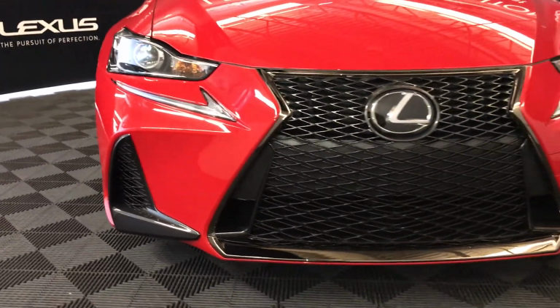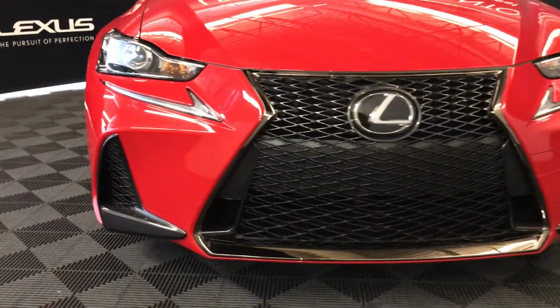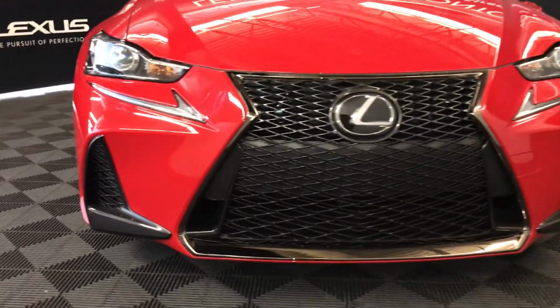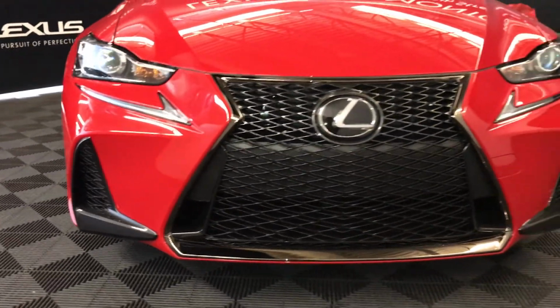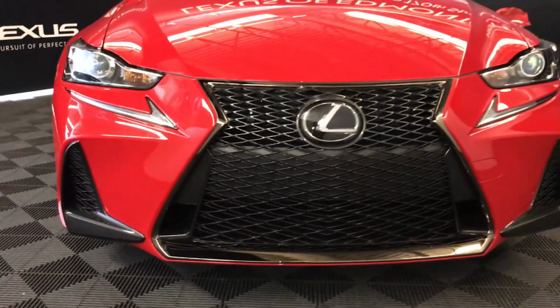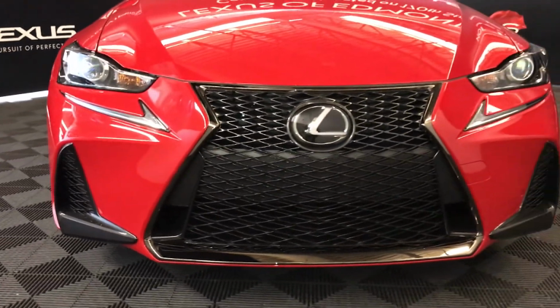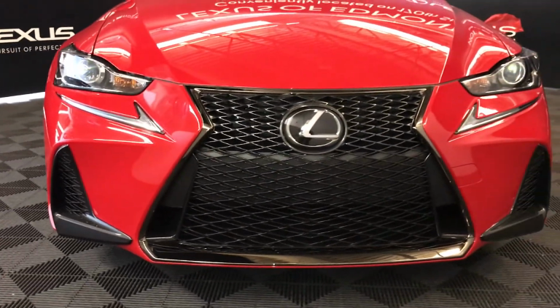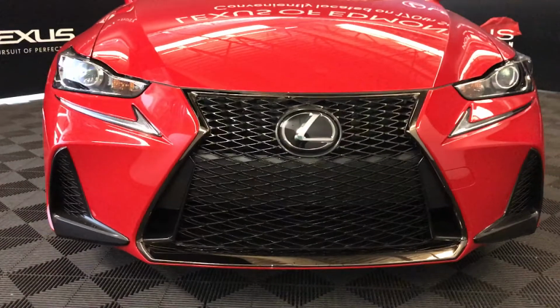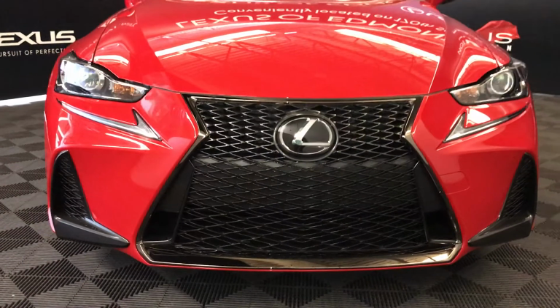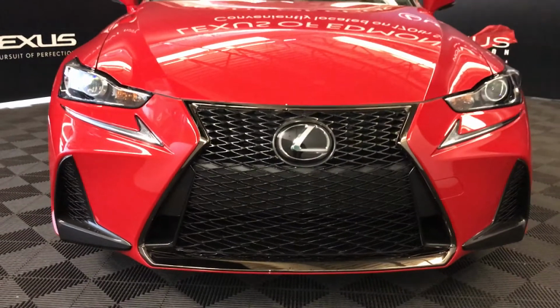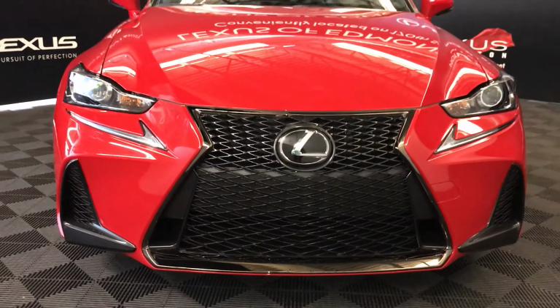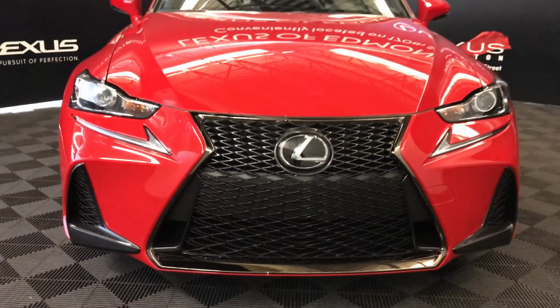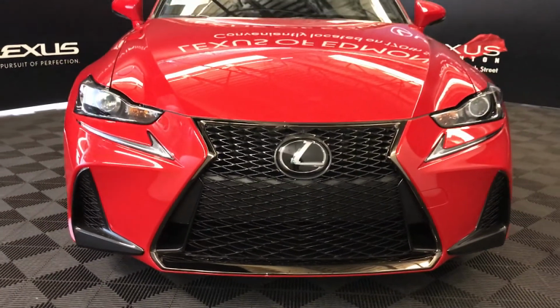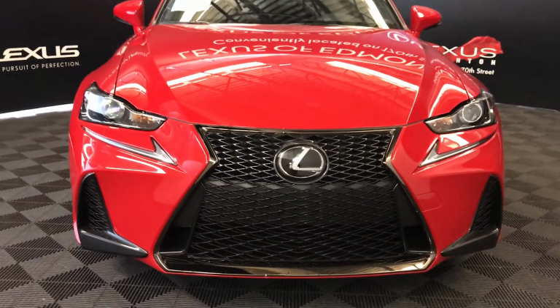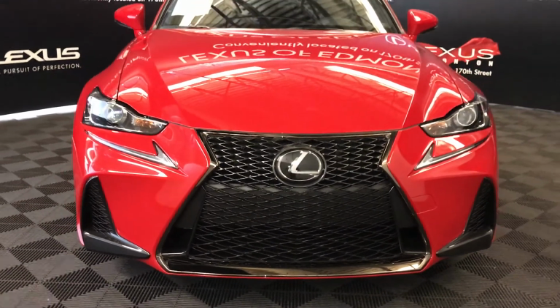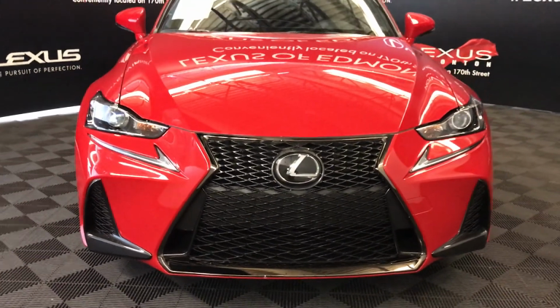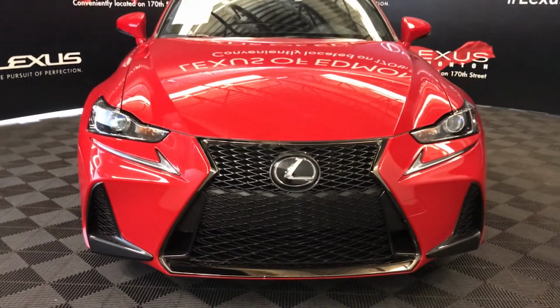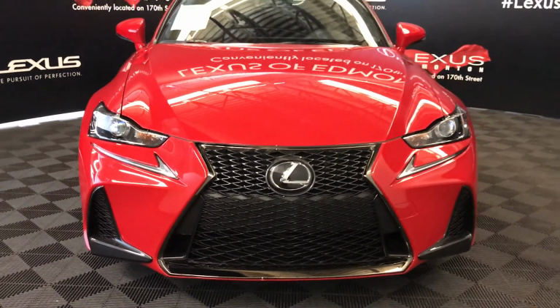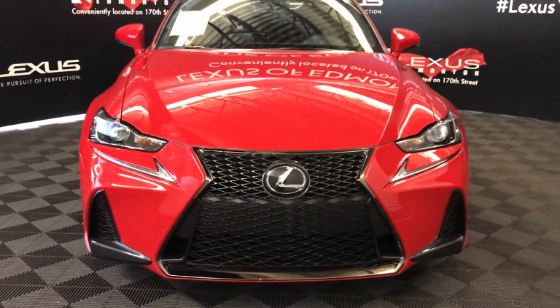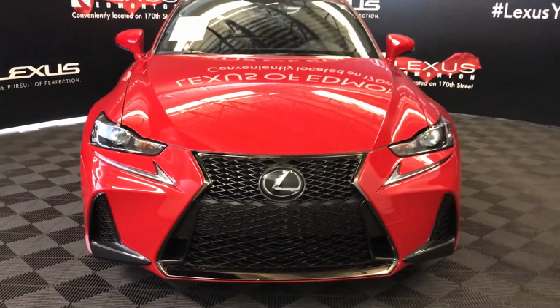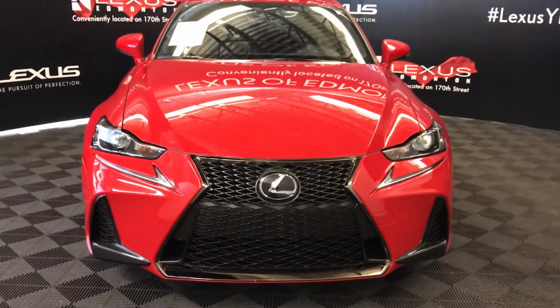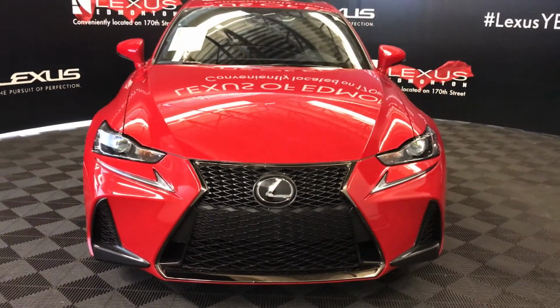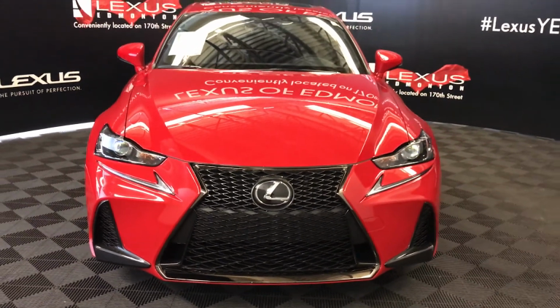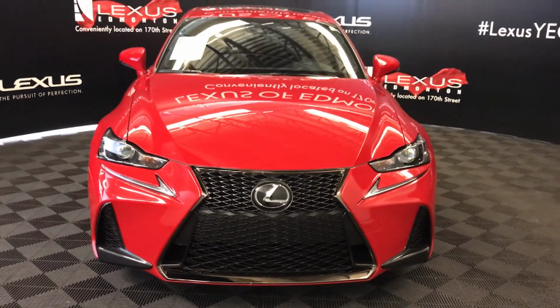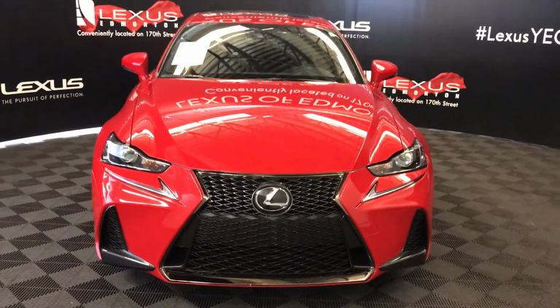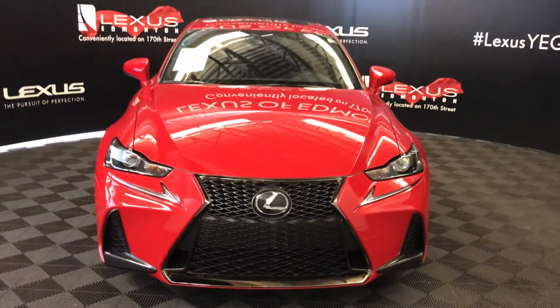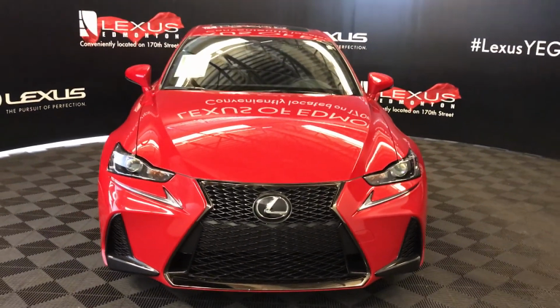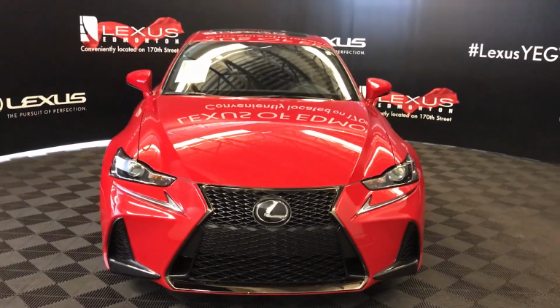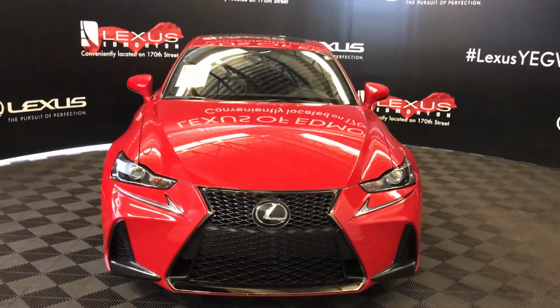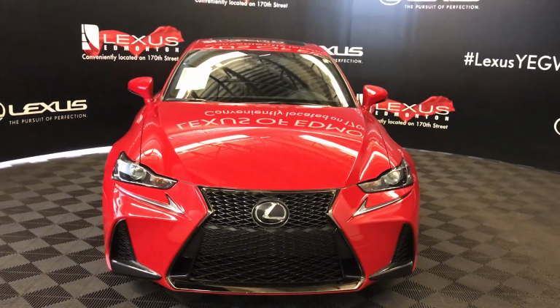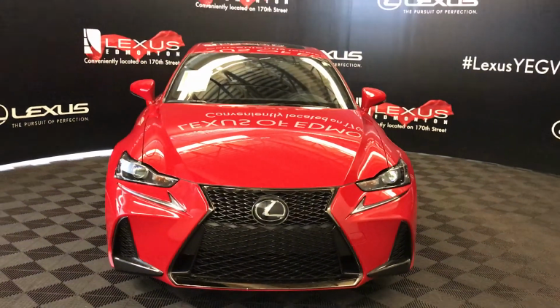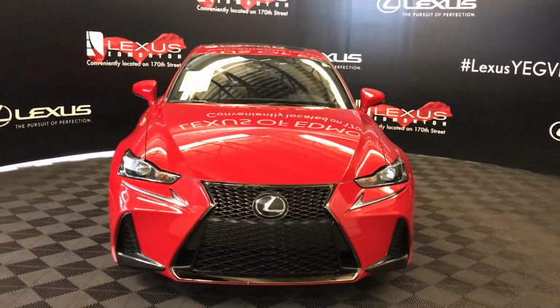Come on down to Lexus of Edmonton and check out all the new 2018 IS models.